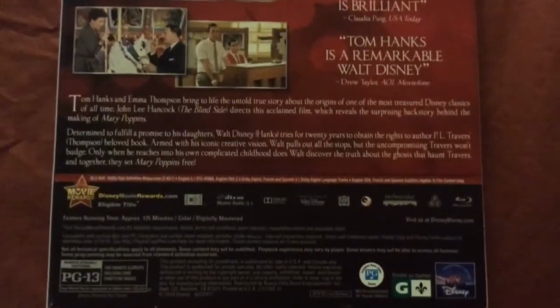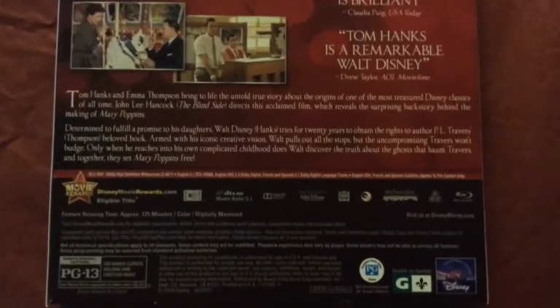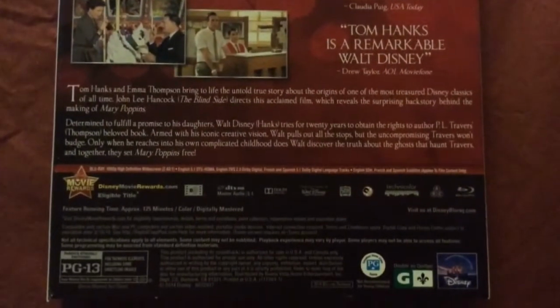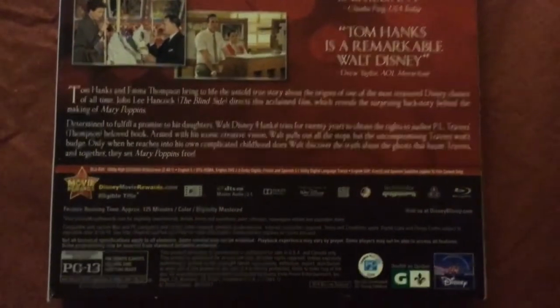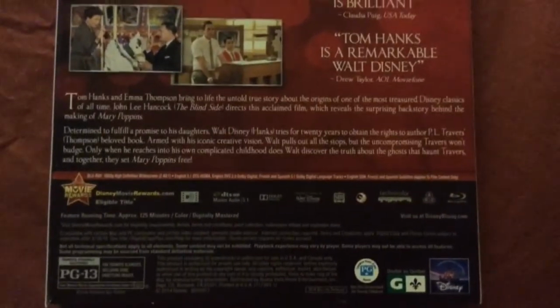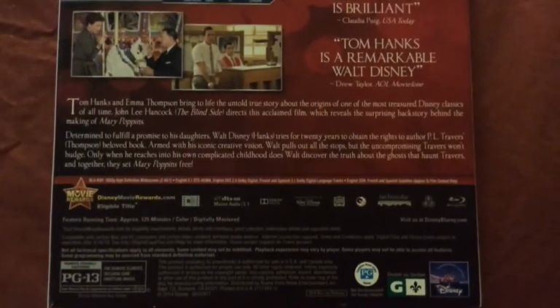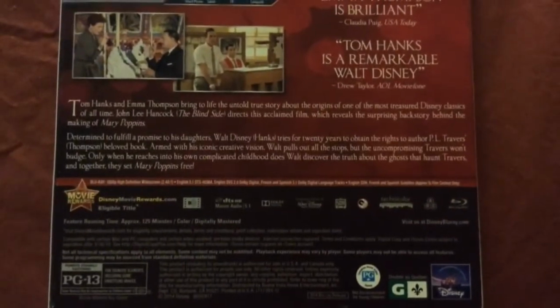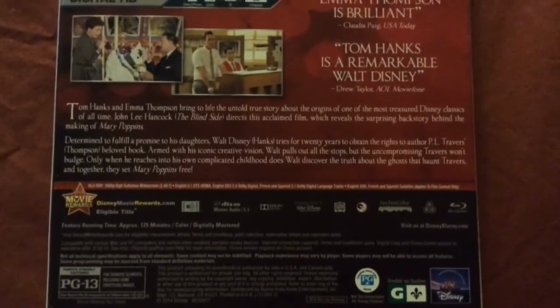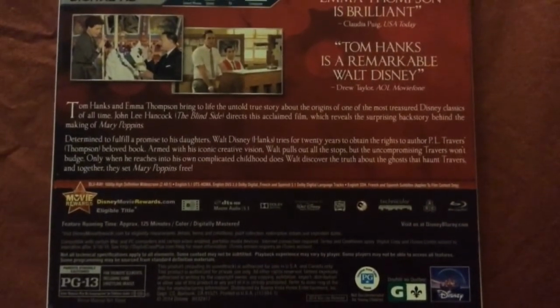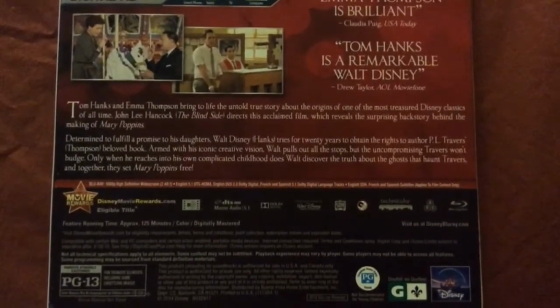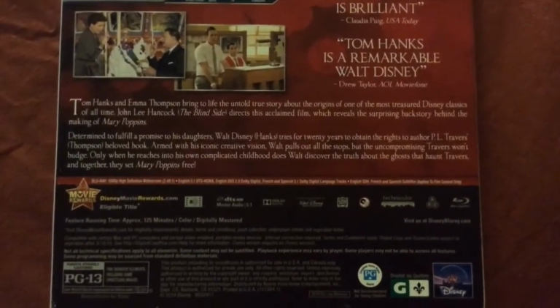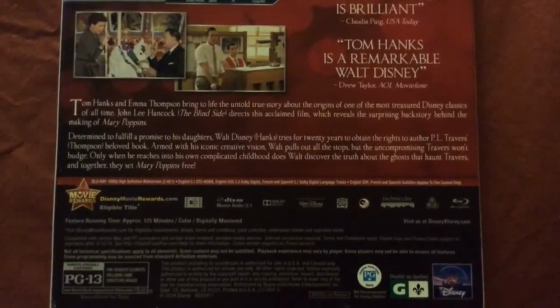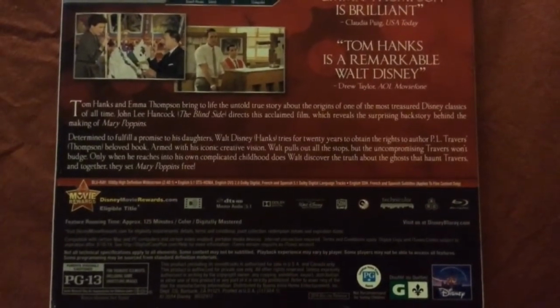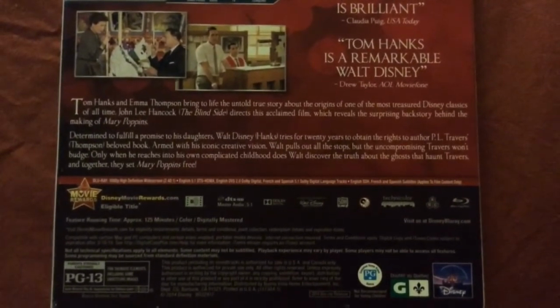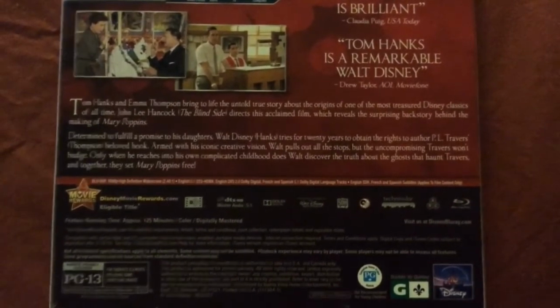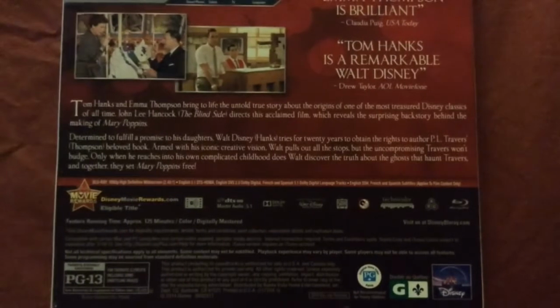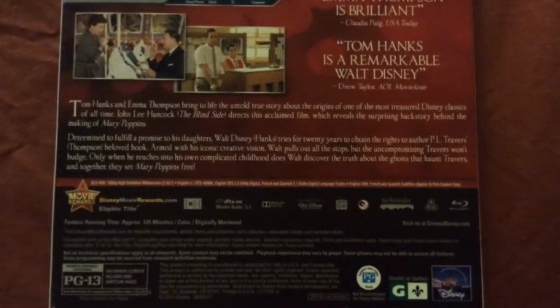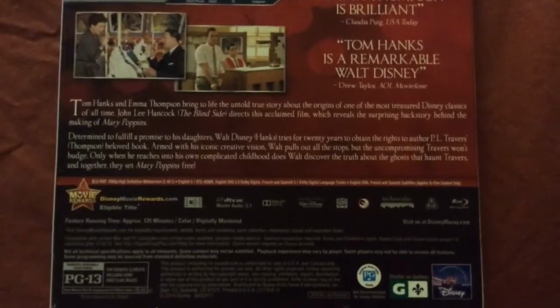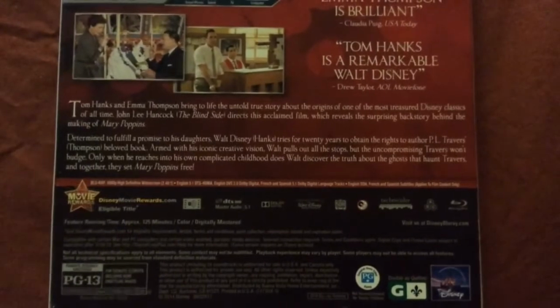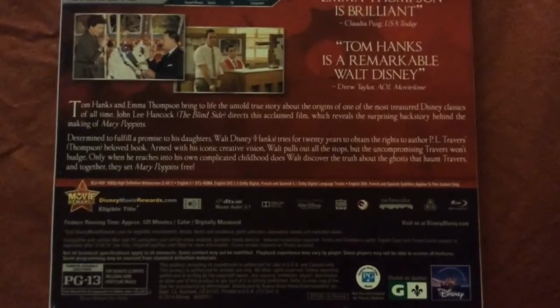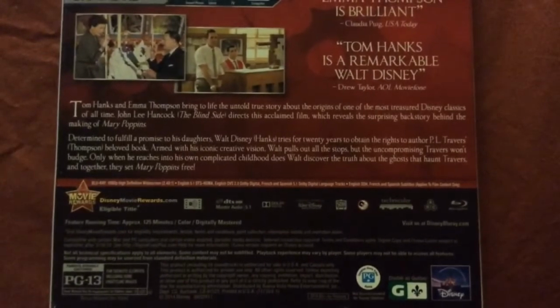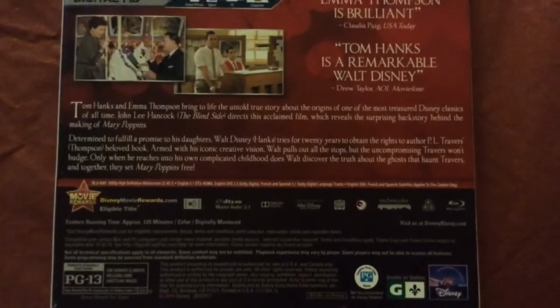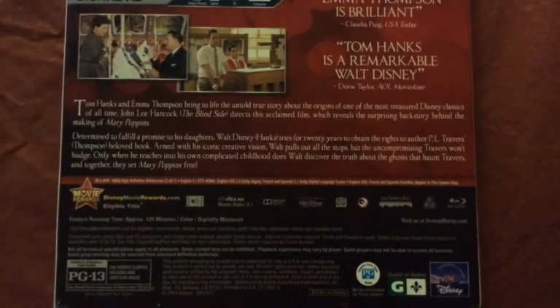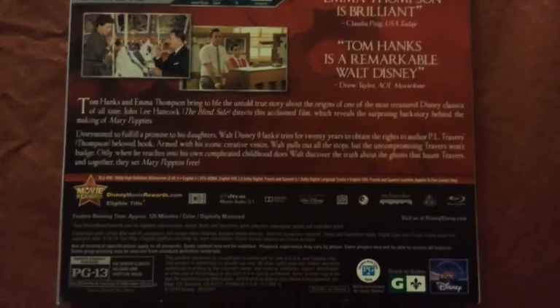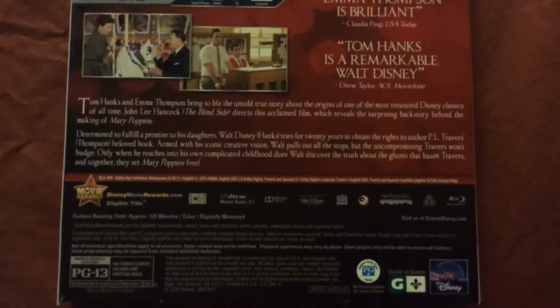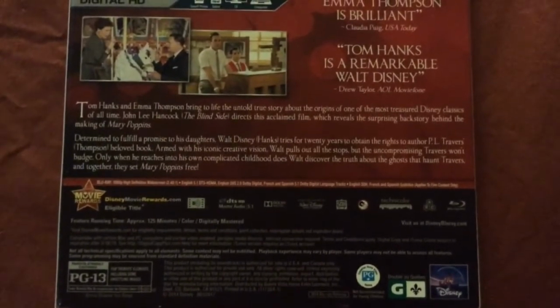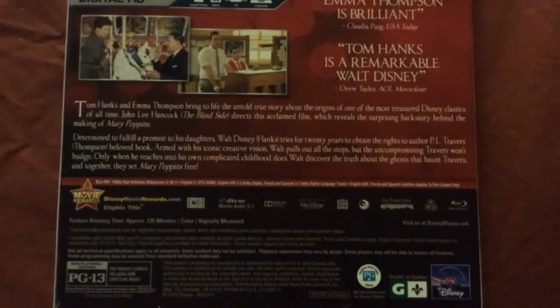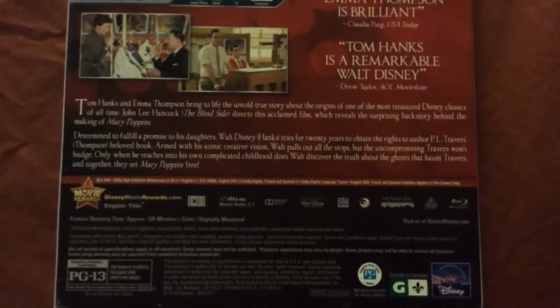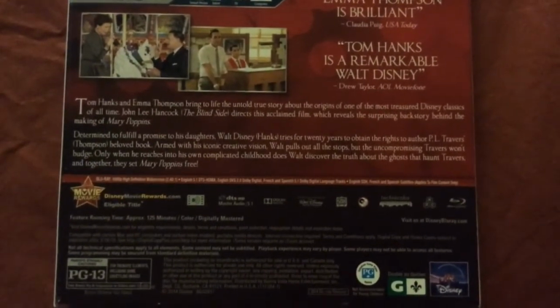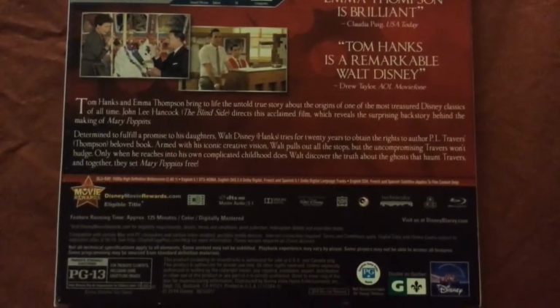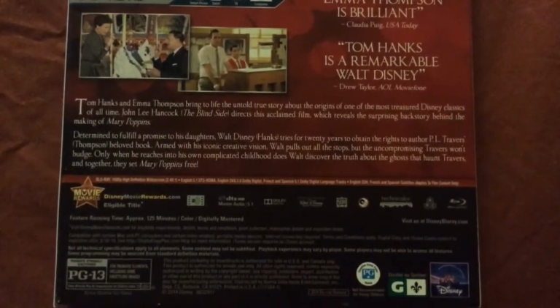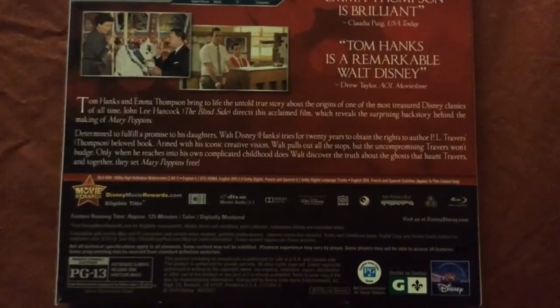Here is the synopsis of the film — you can pause if you want to read it. This is a region-free release.